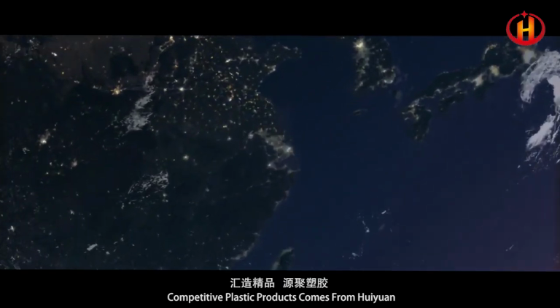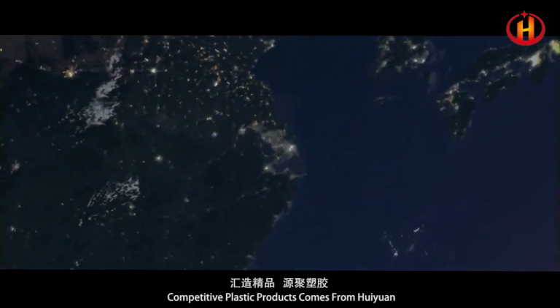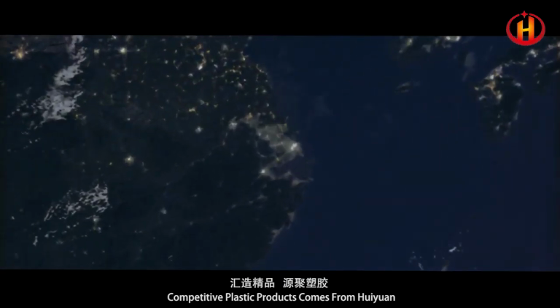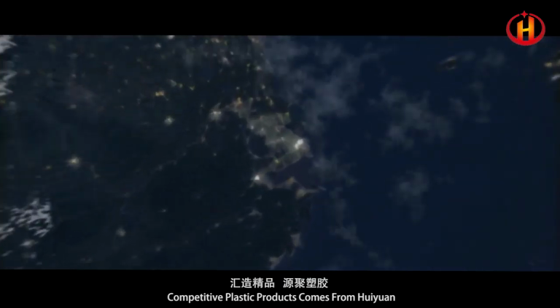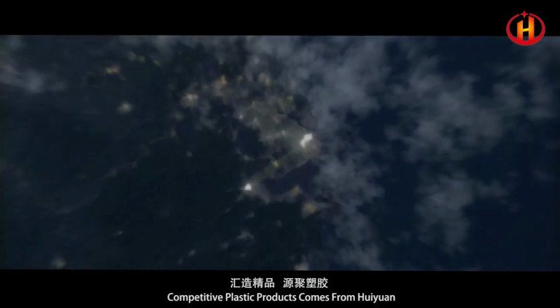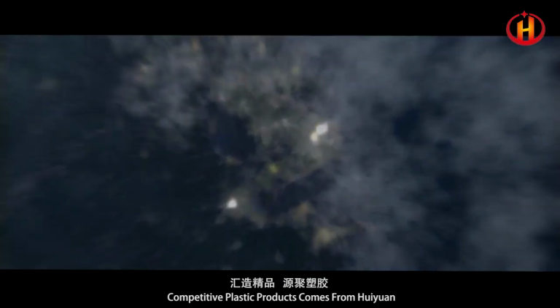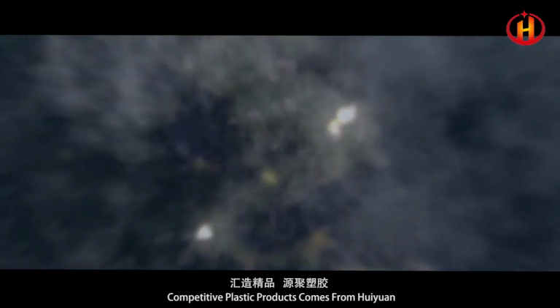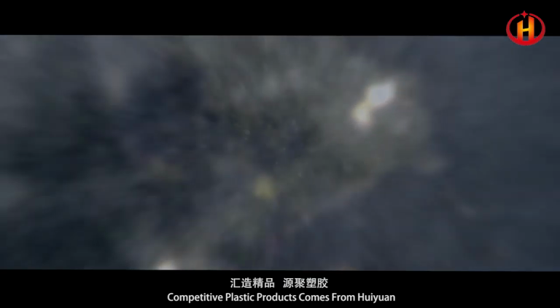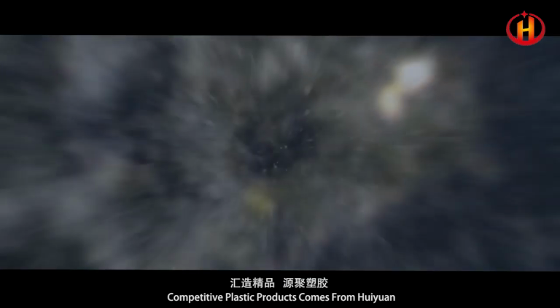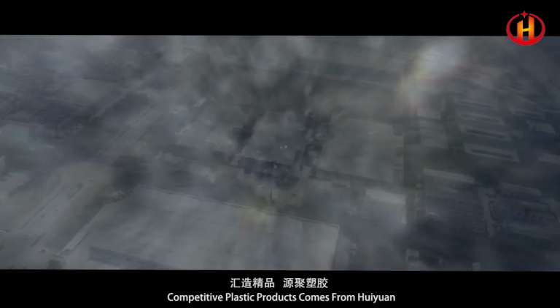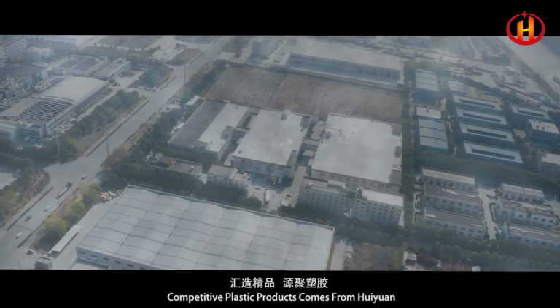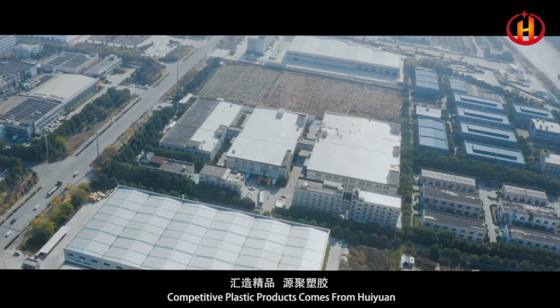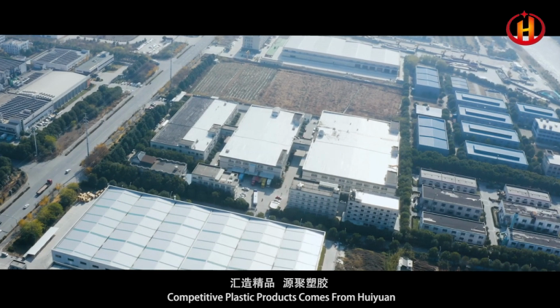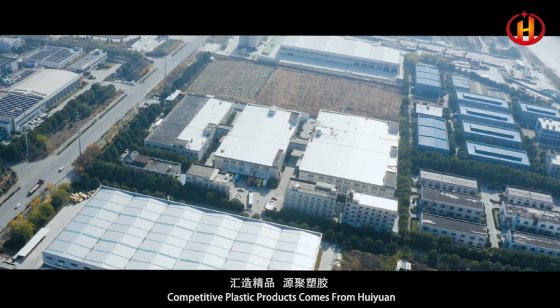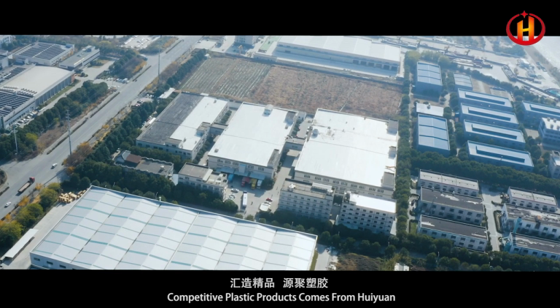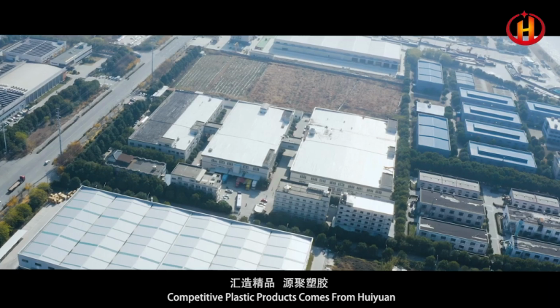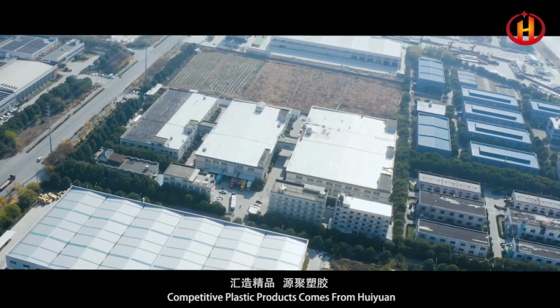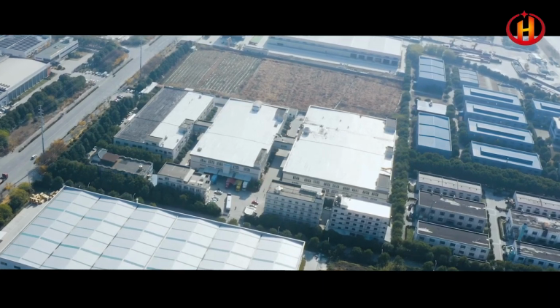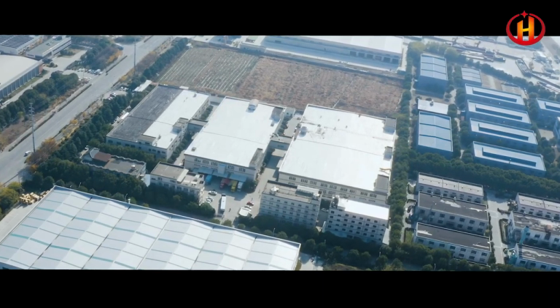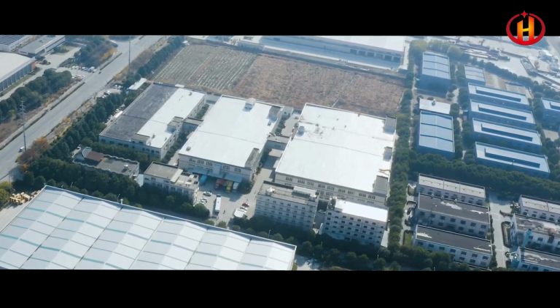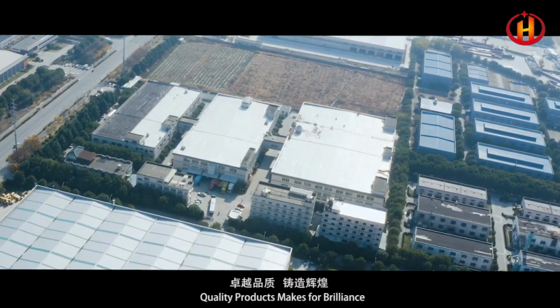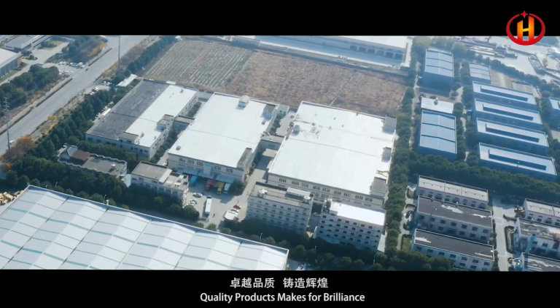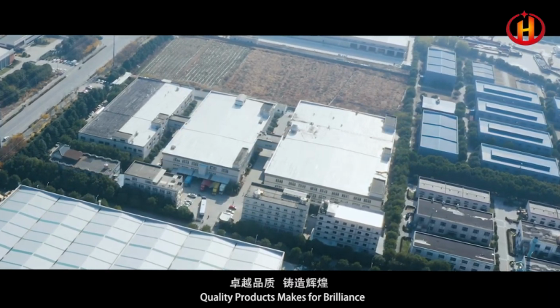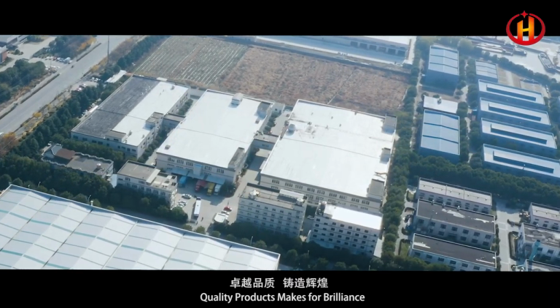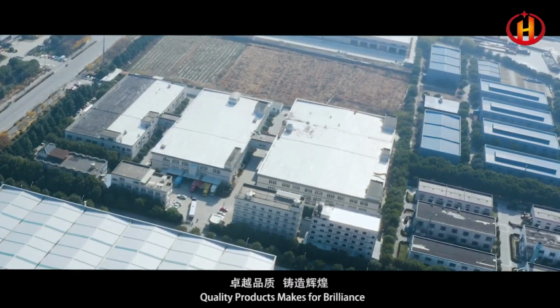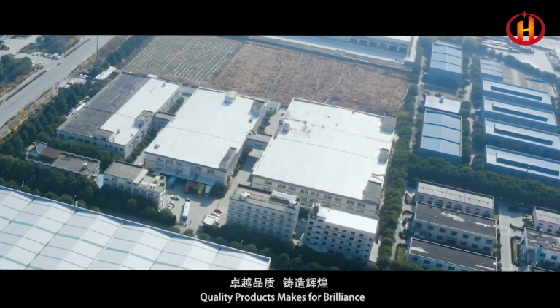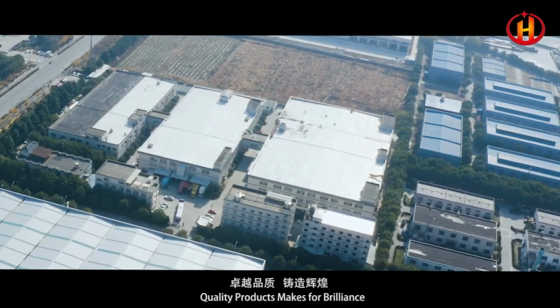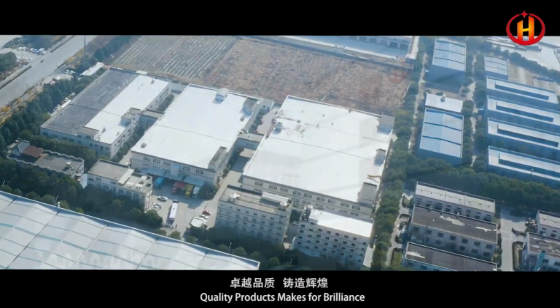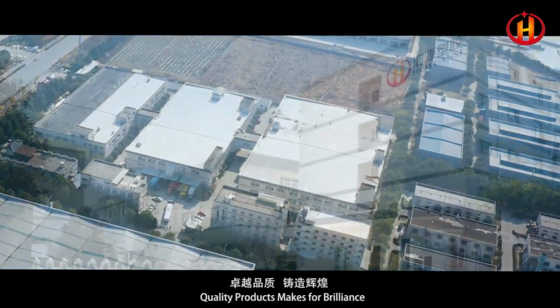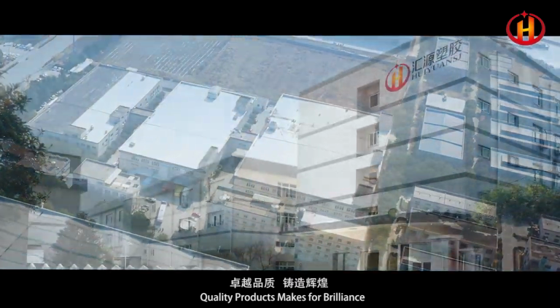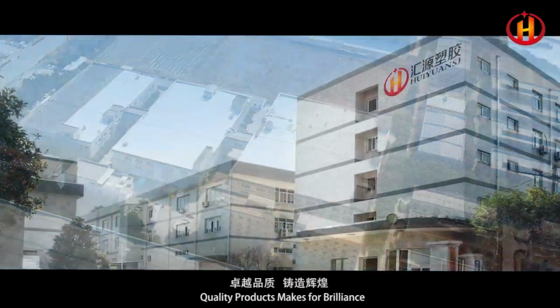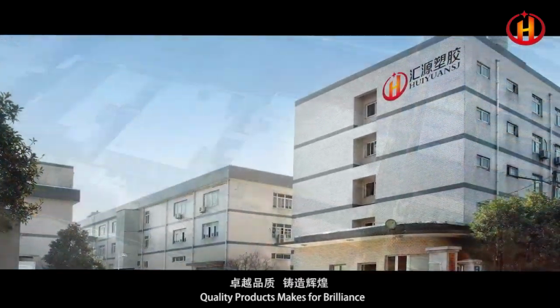Competitive plastic products comes from Huiyuan. Quality products makes for brilliance.